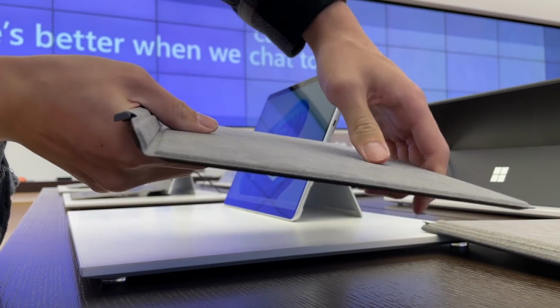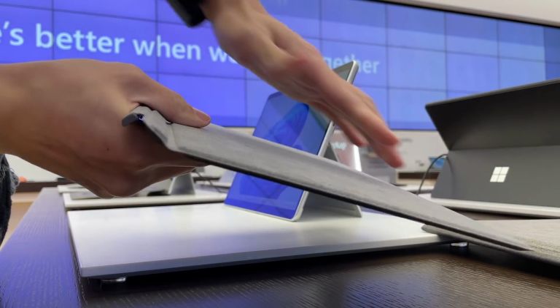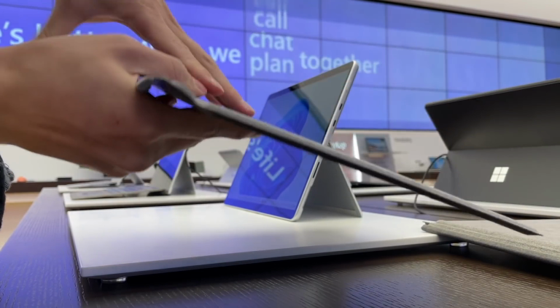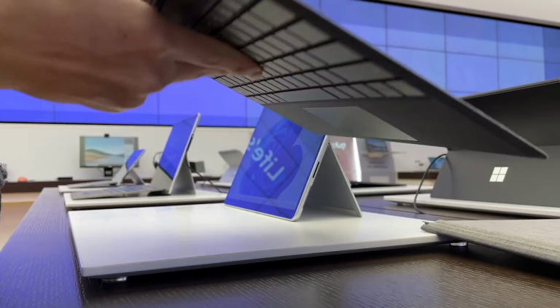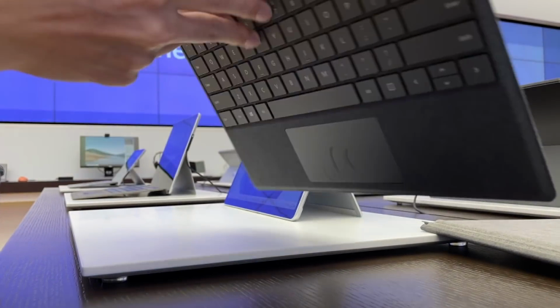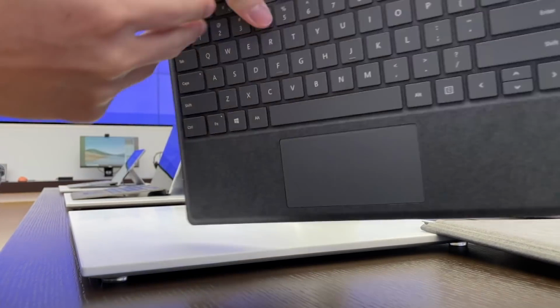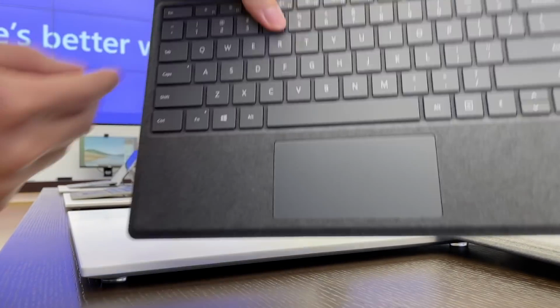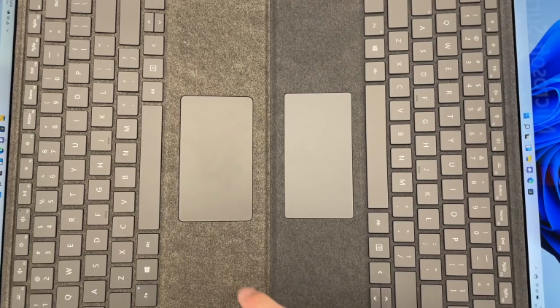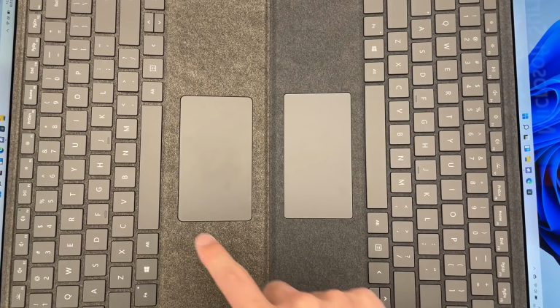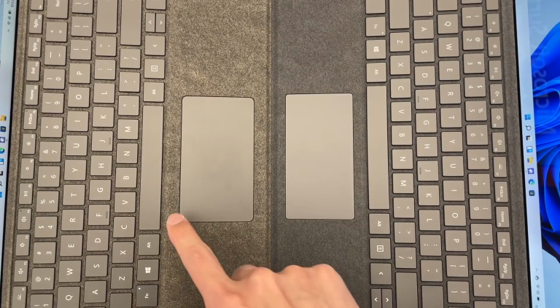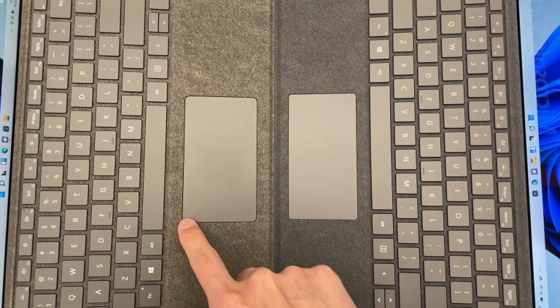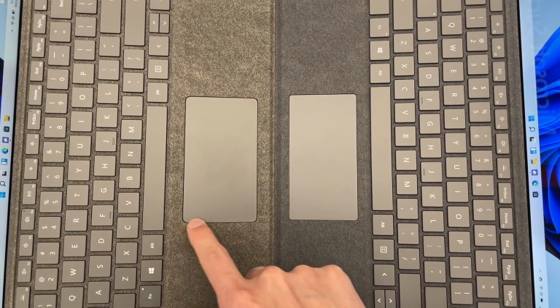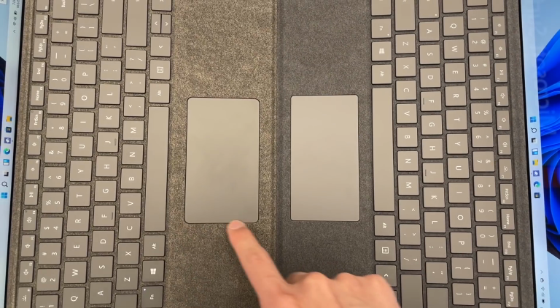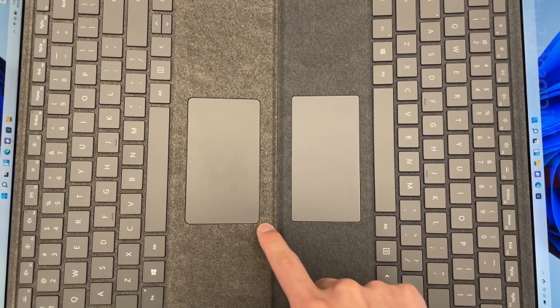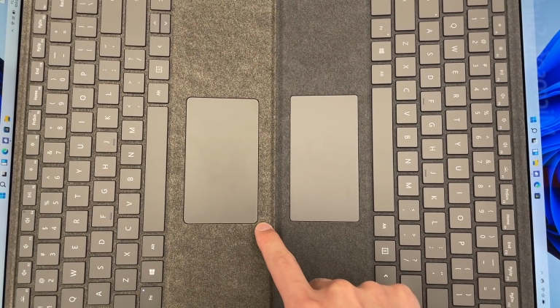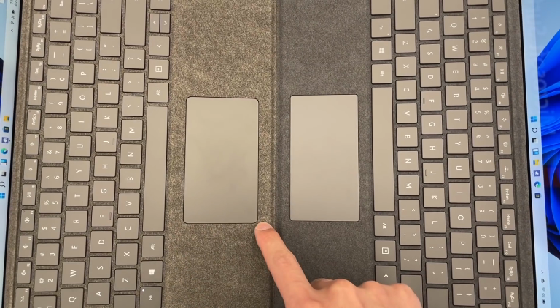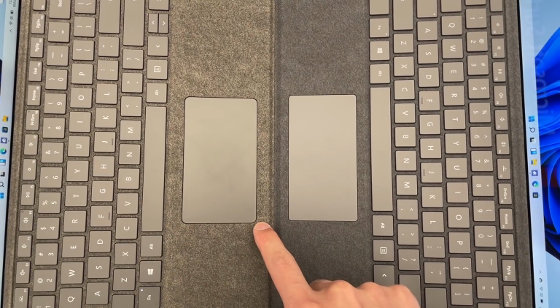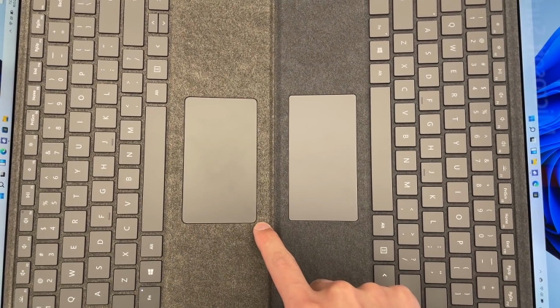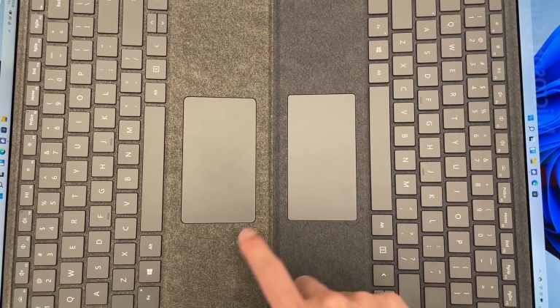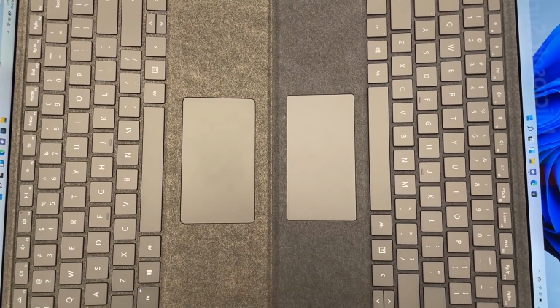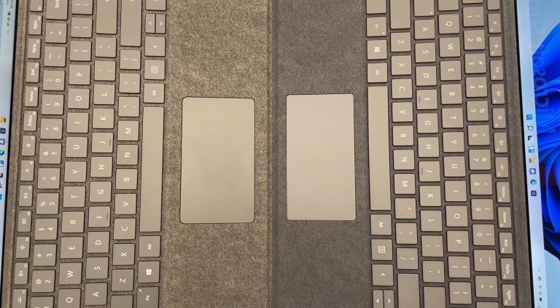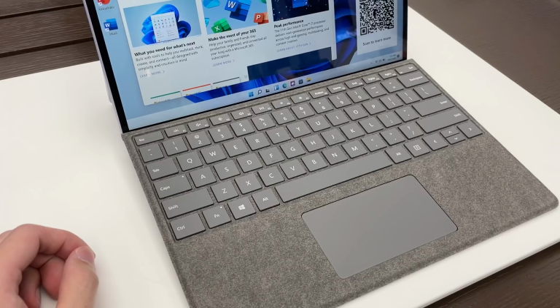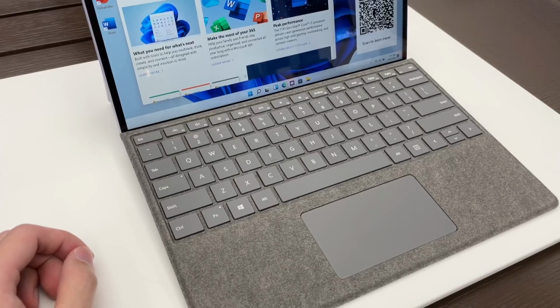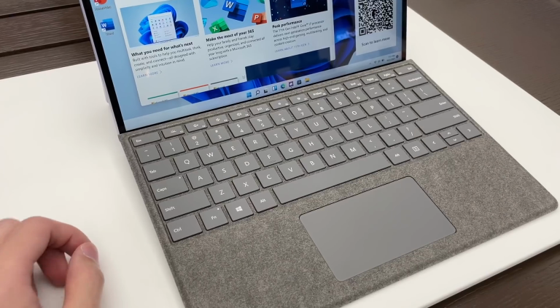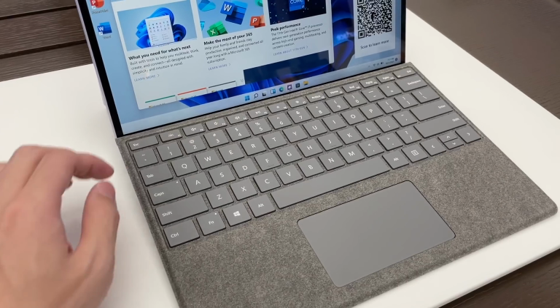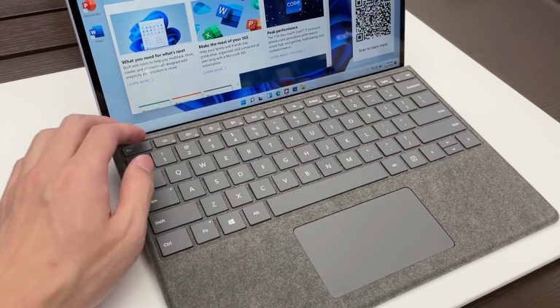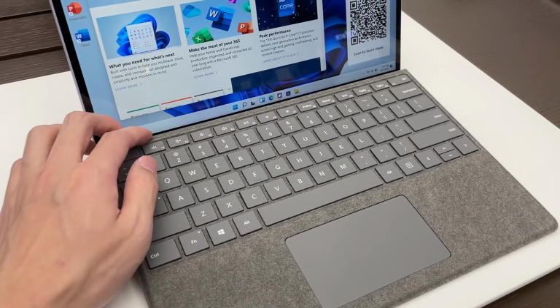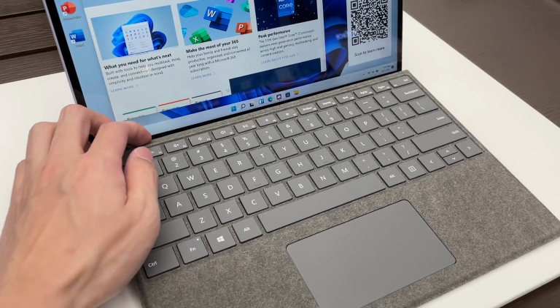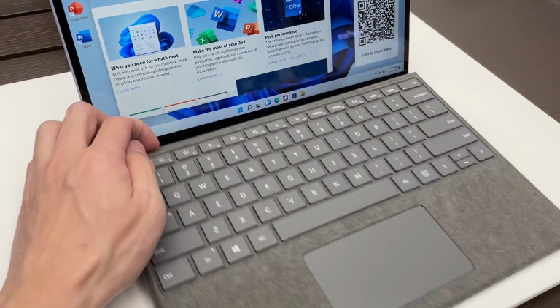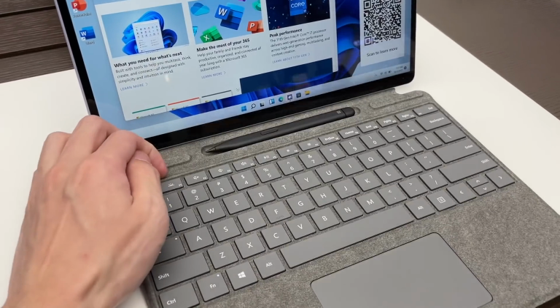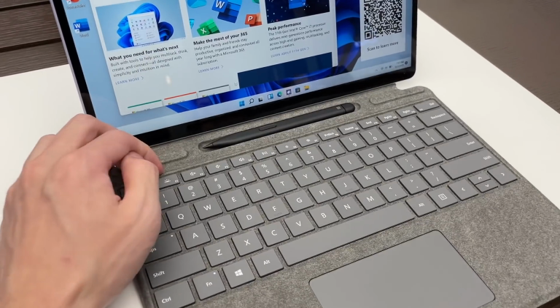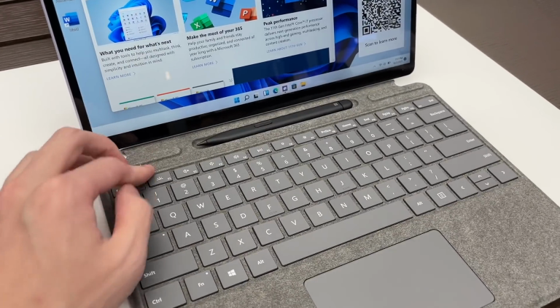The only difference is a slightly larger trackpad and a new folding mechanism to hide the new Surface Pen.